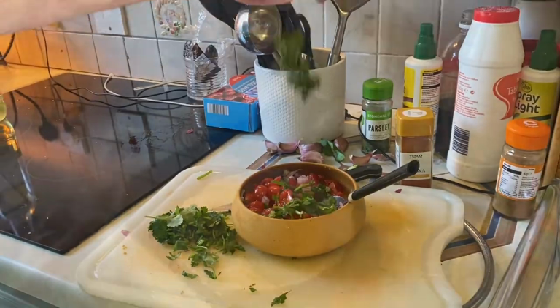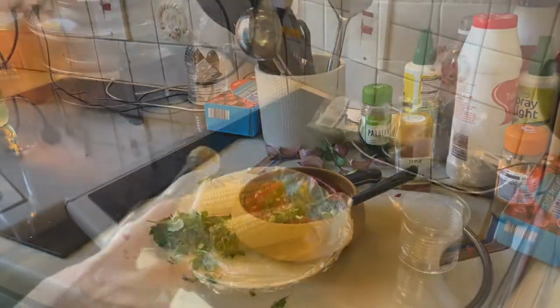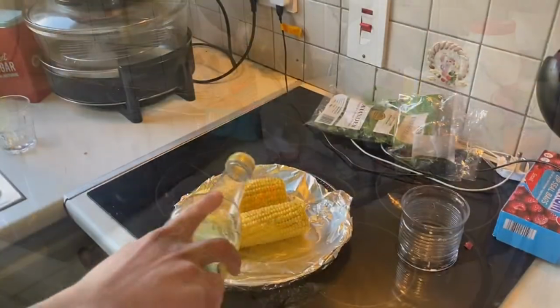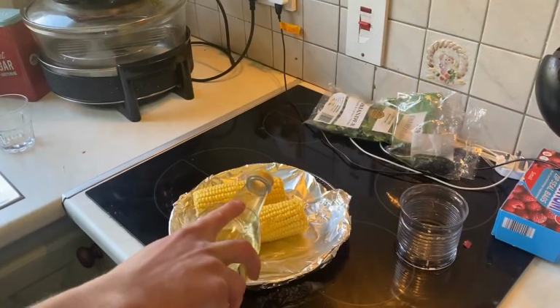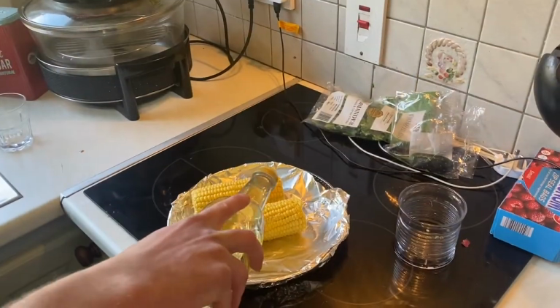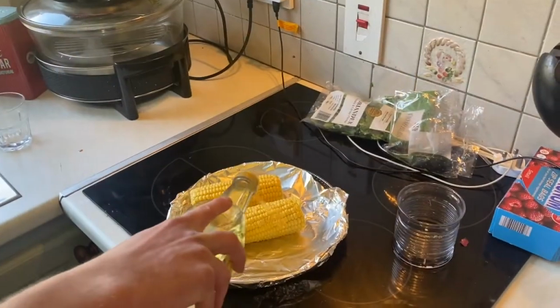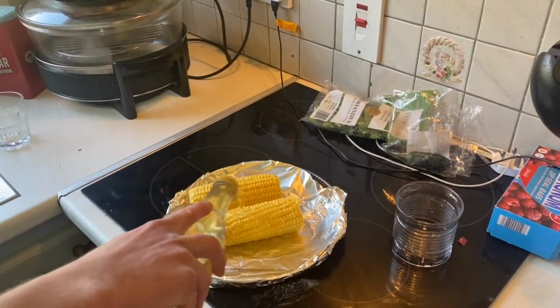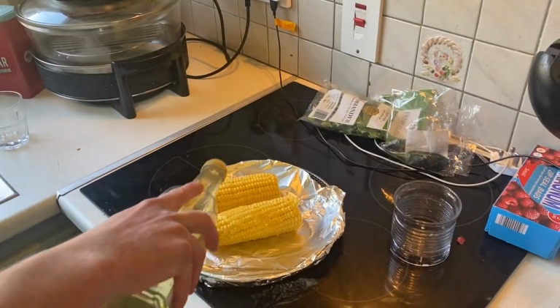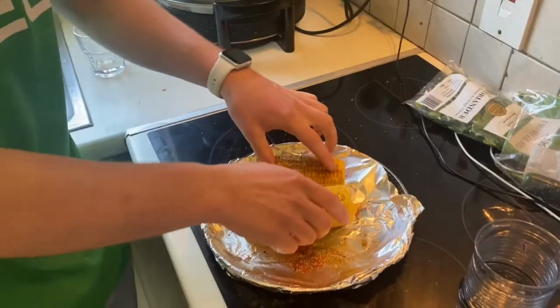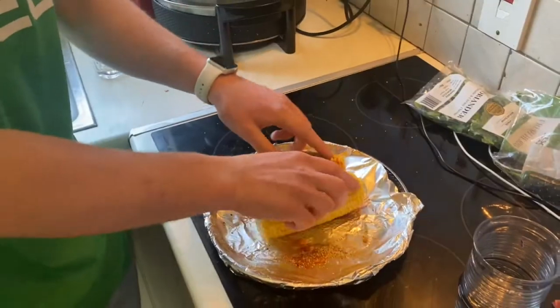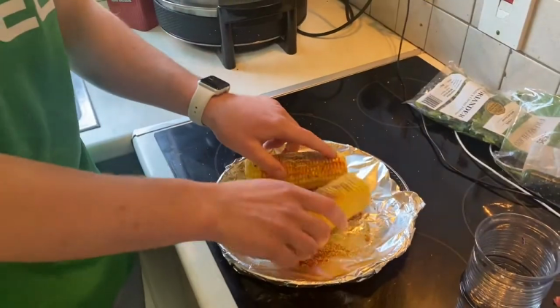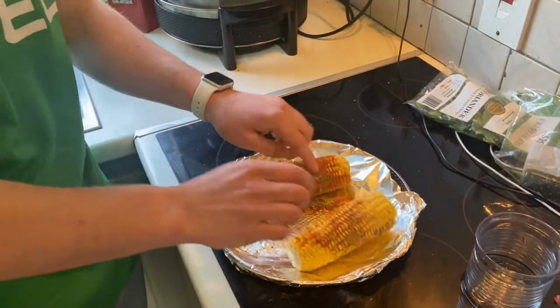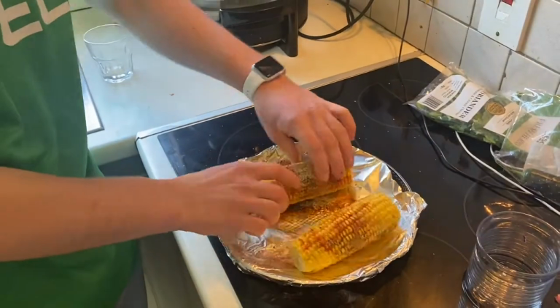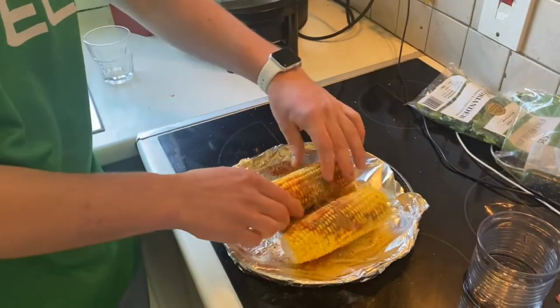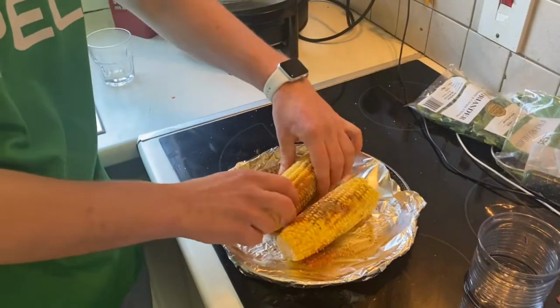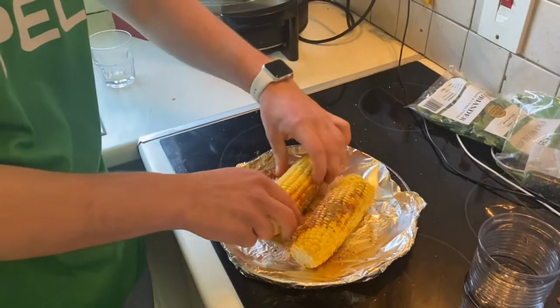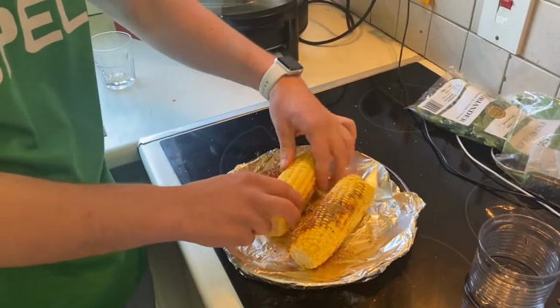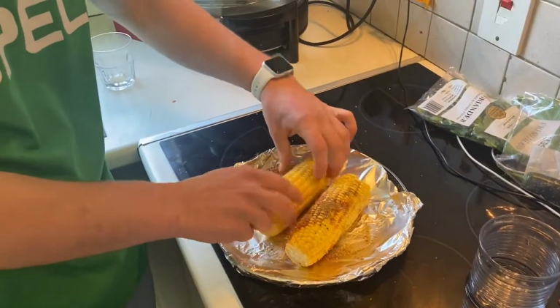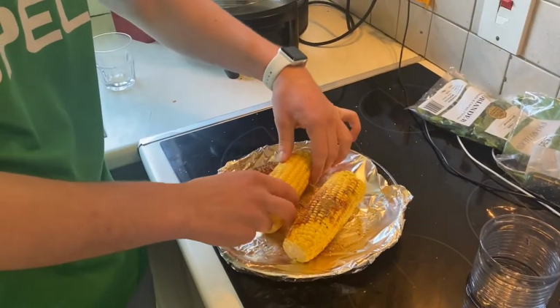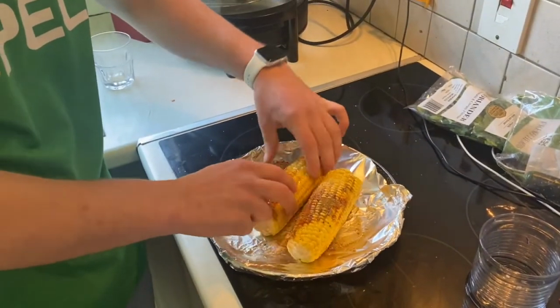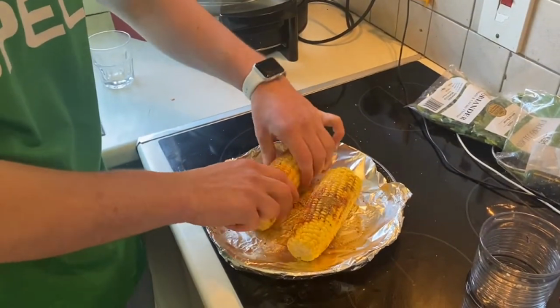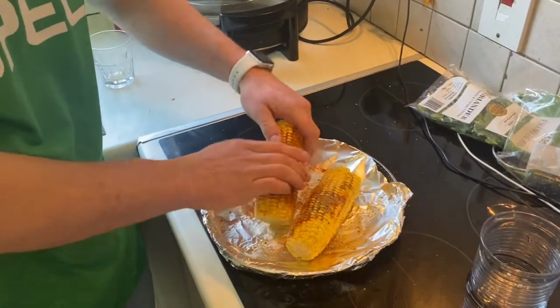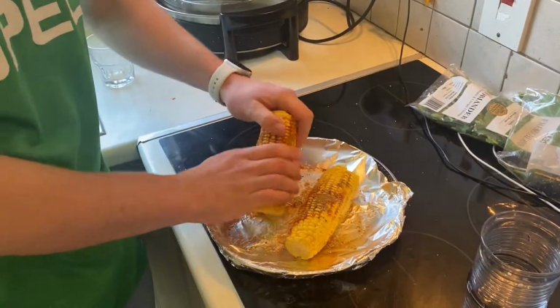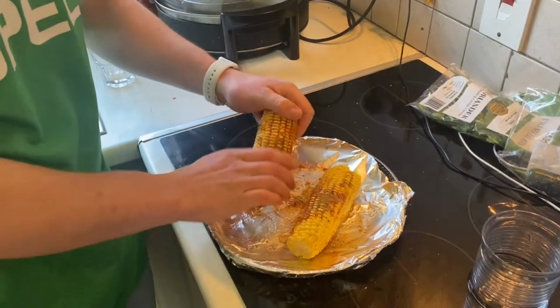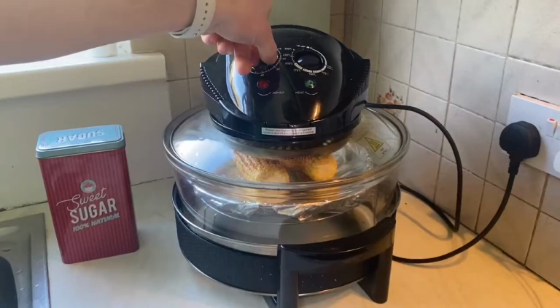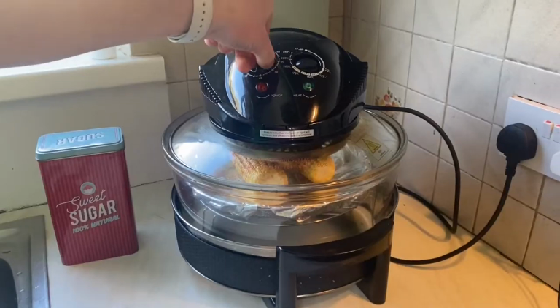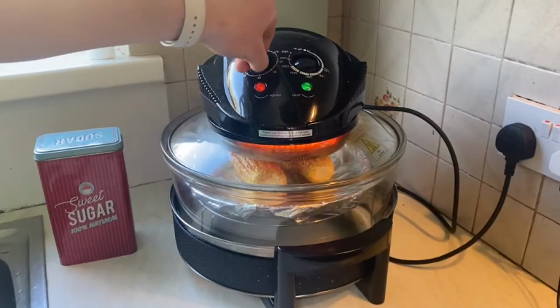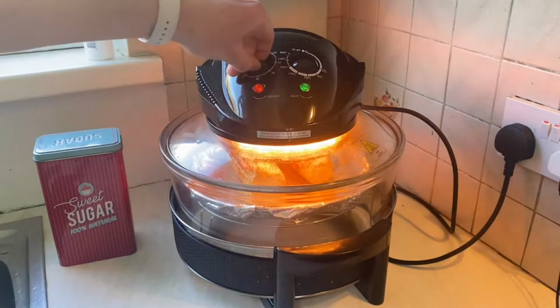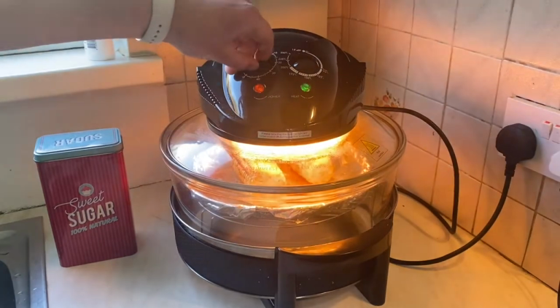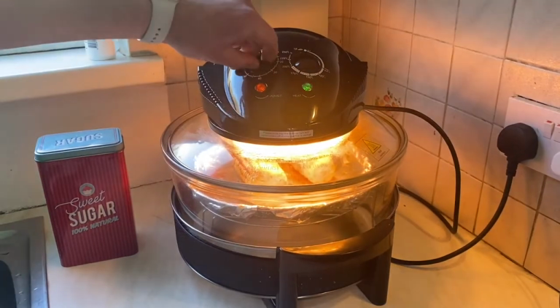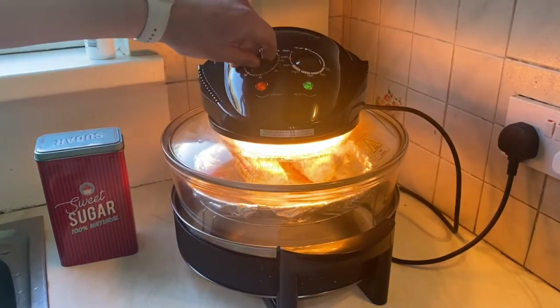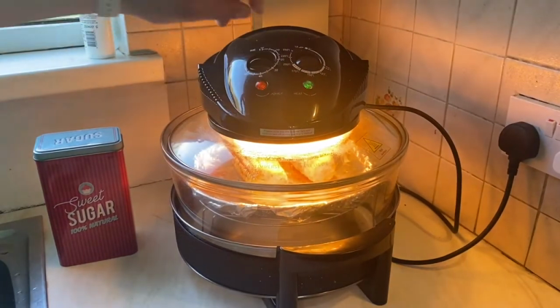For your corn, add oil, cumin, paprika and oregano, and put it in the air fryer for 10 minutes.